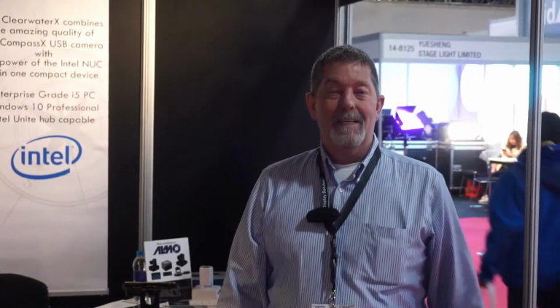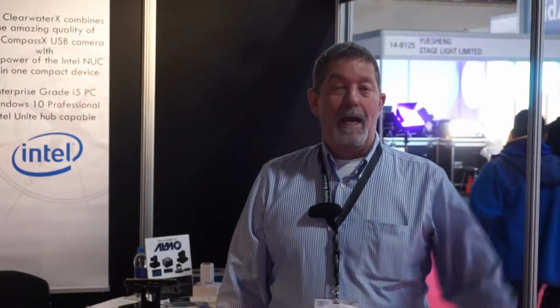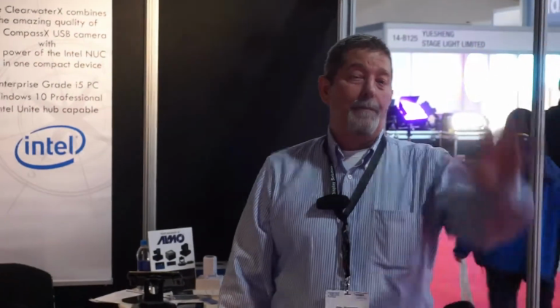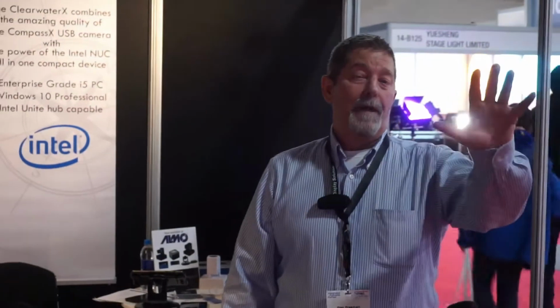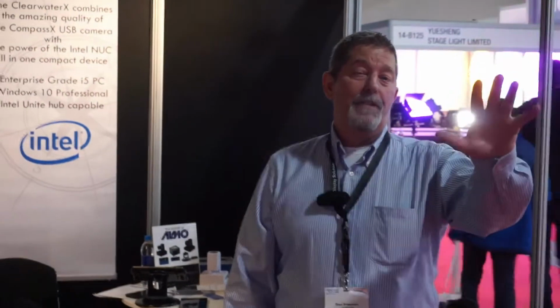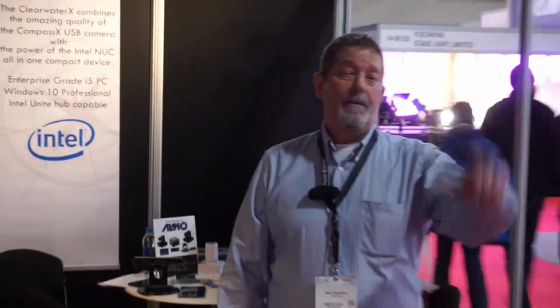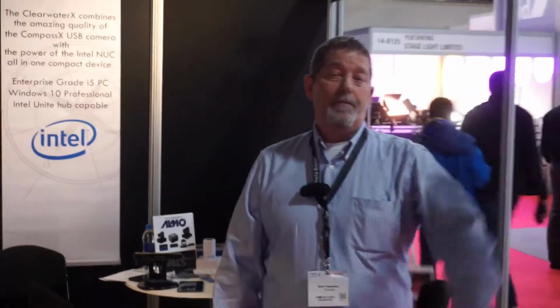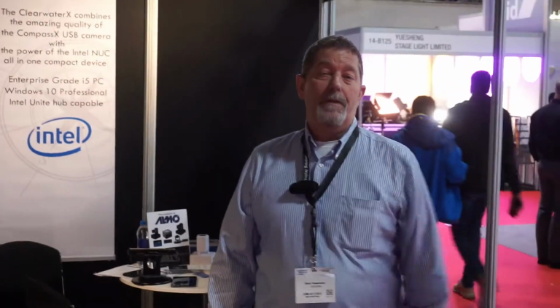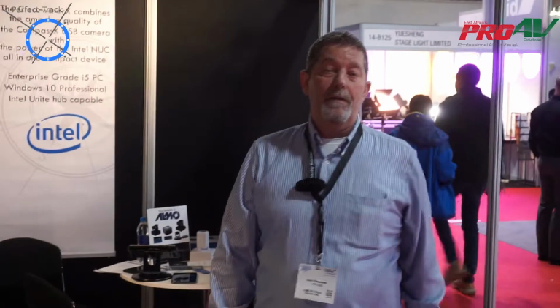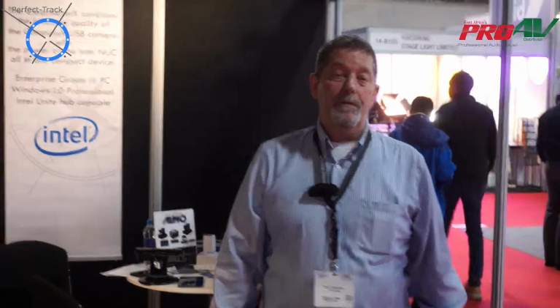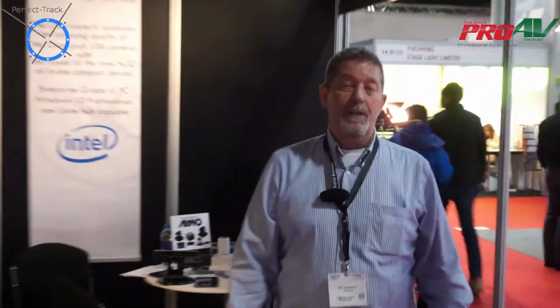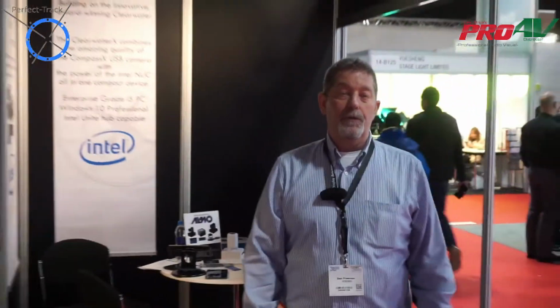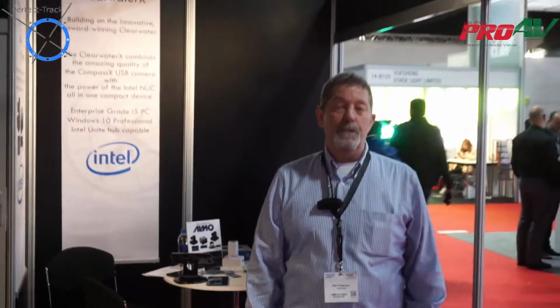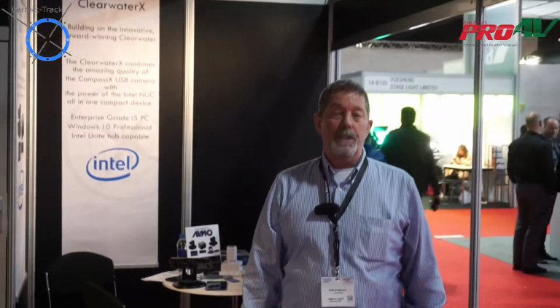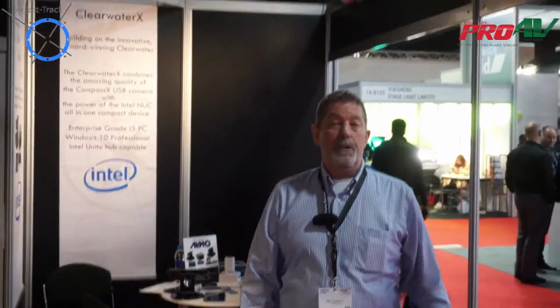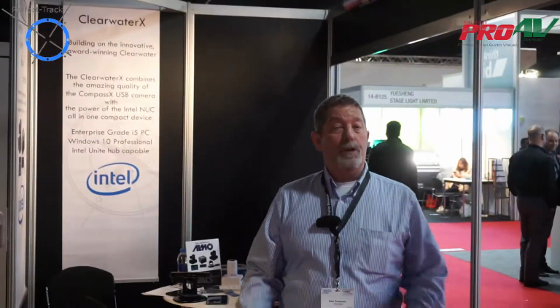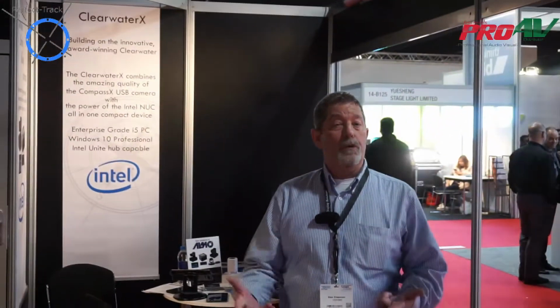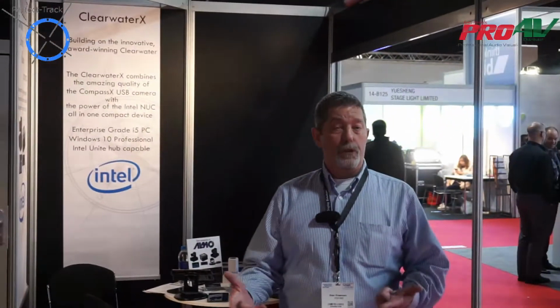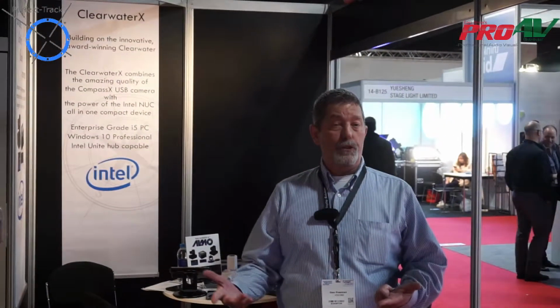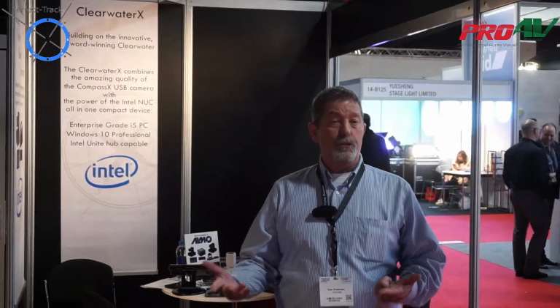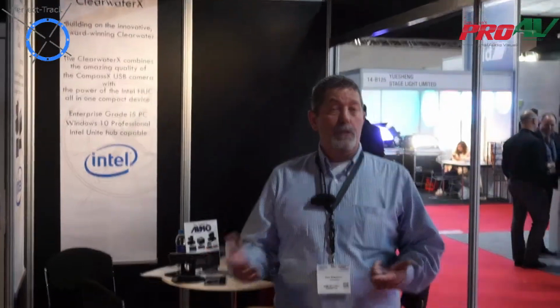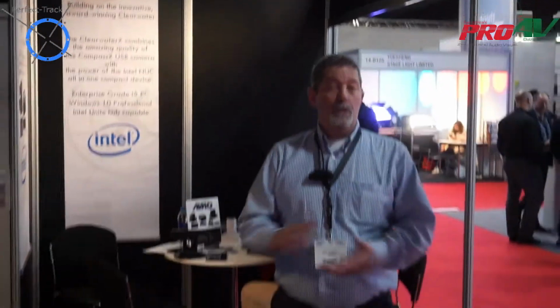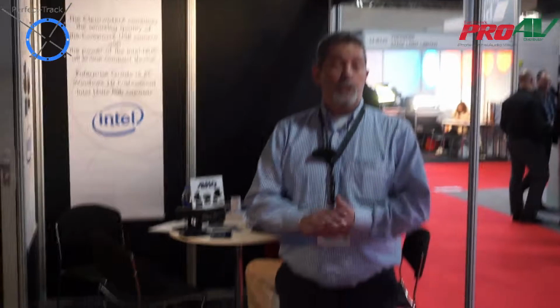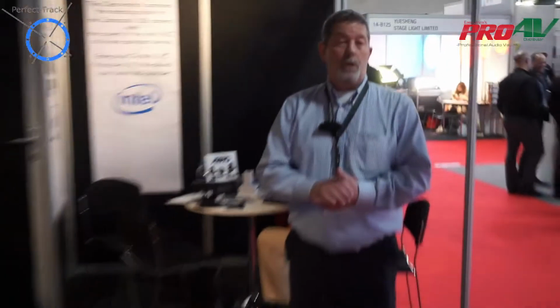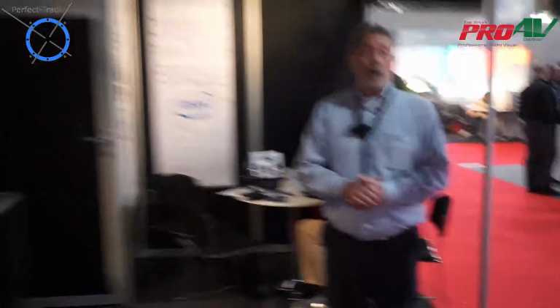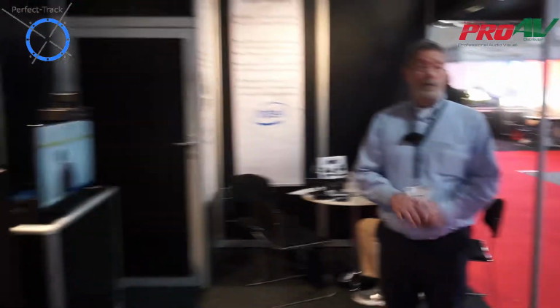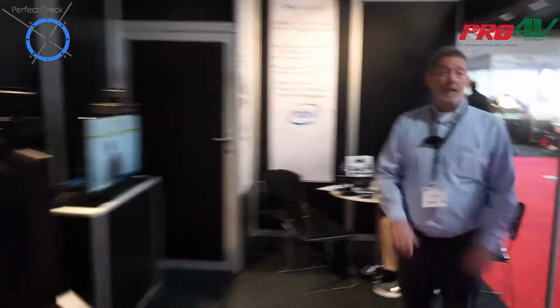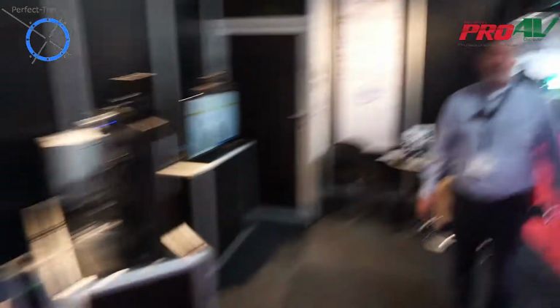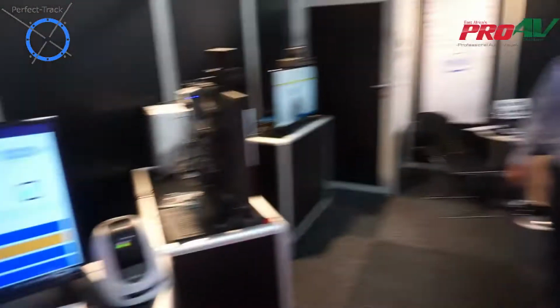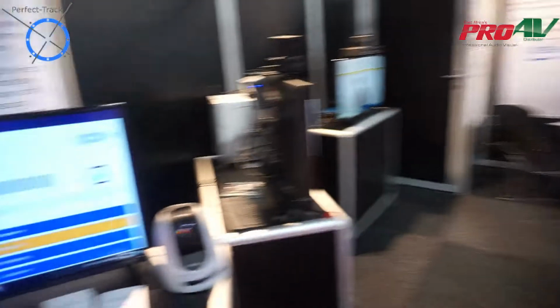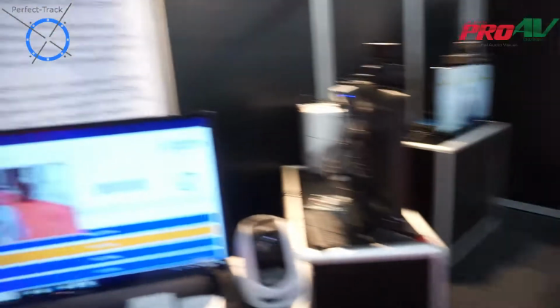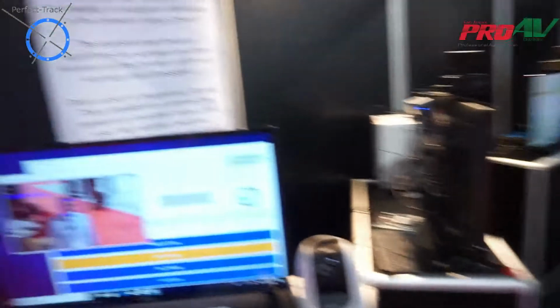Hi, my name is Dan Freeman with BDO360. I want to introduce you to our autopilot tracking system.